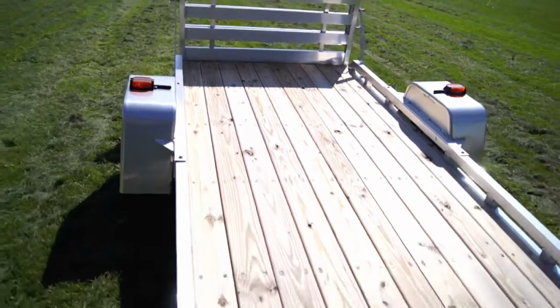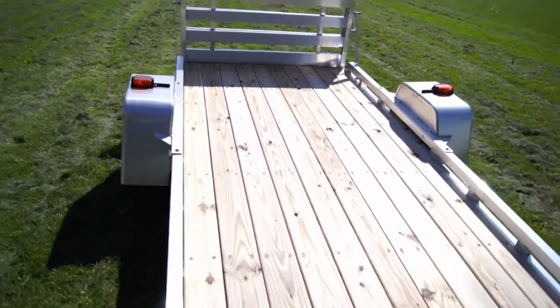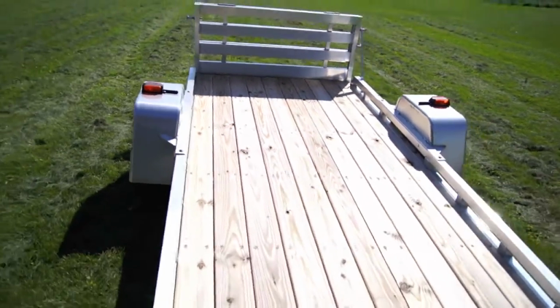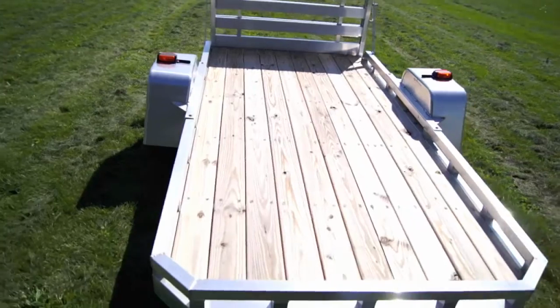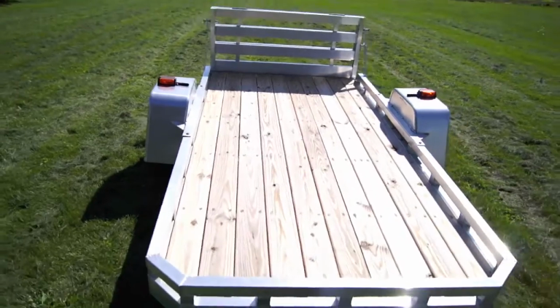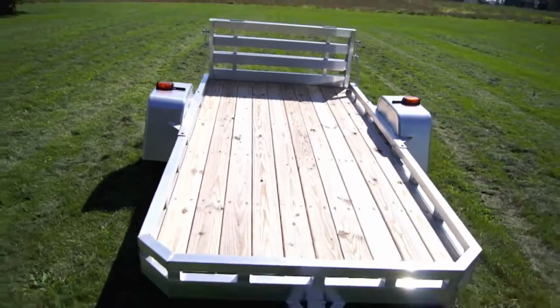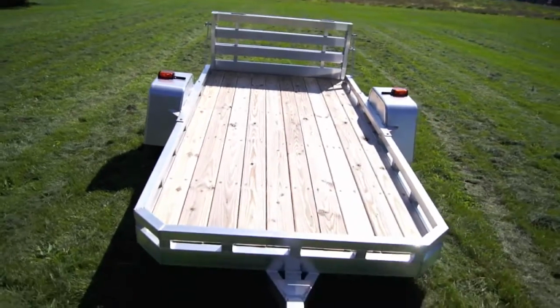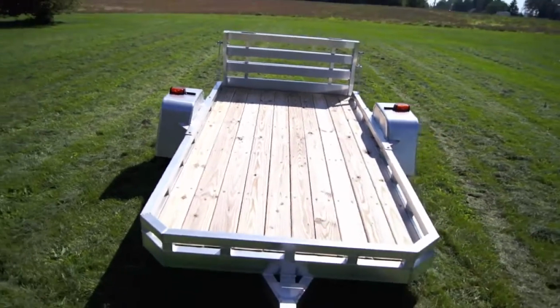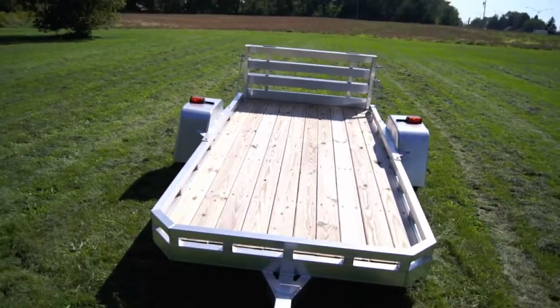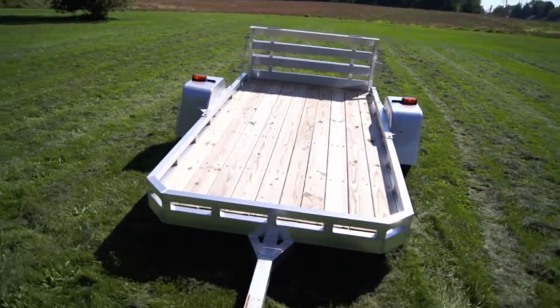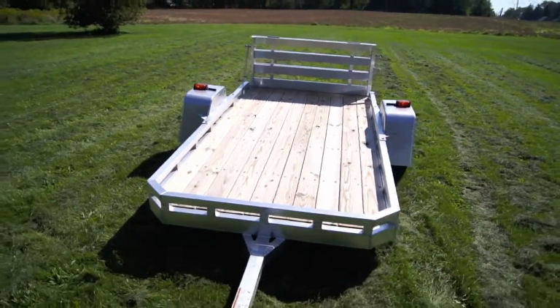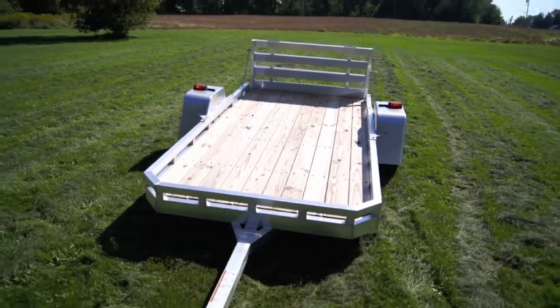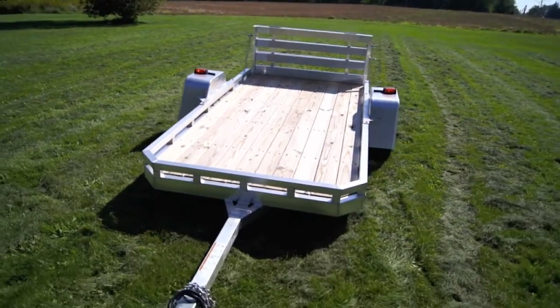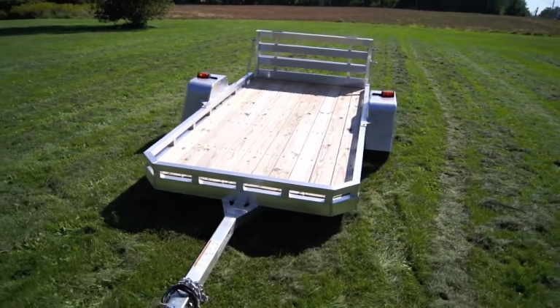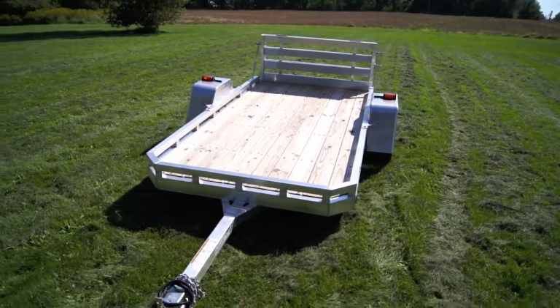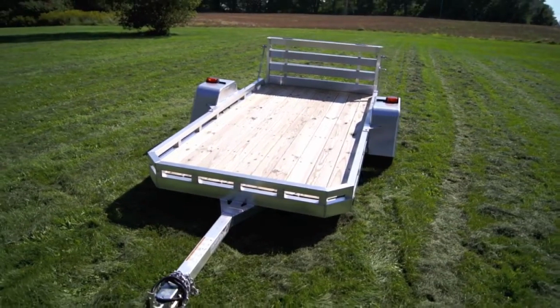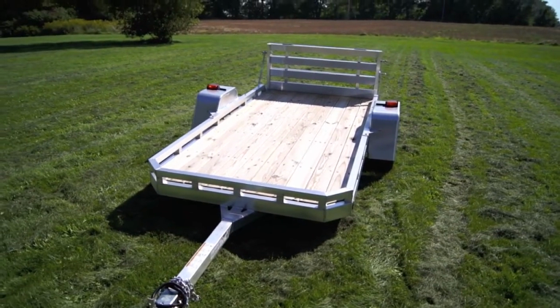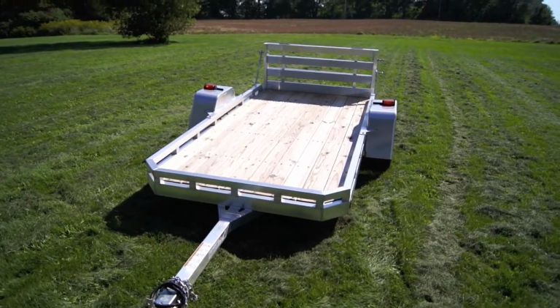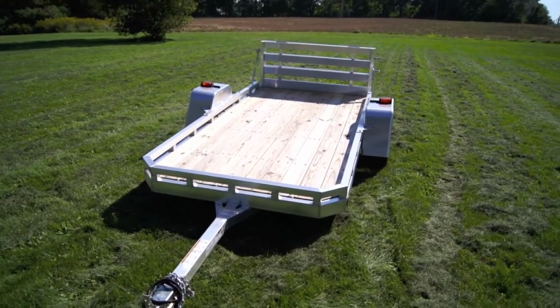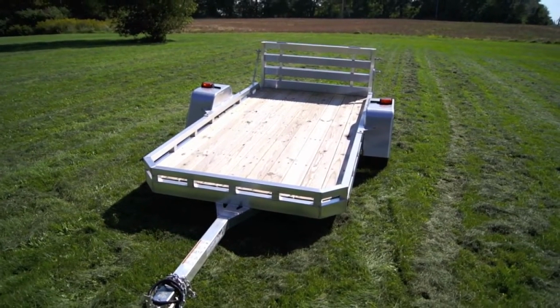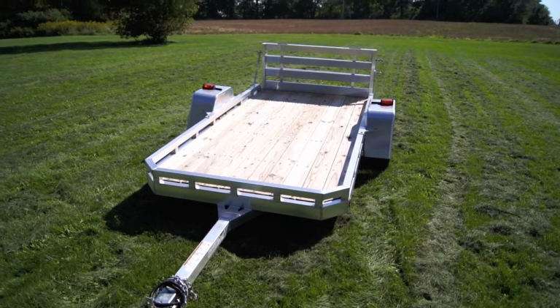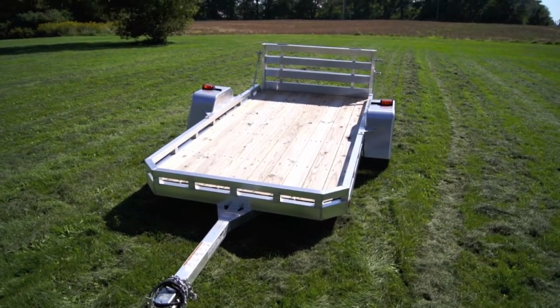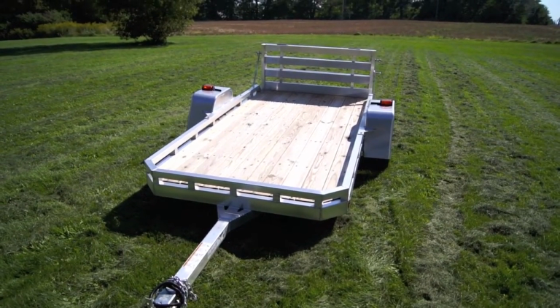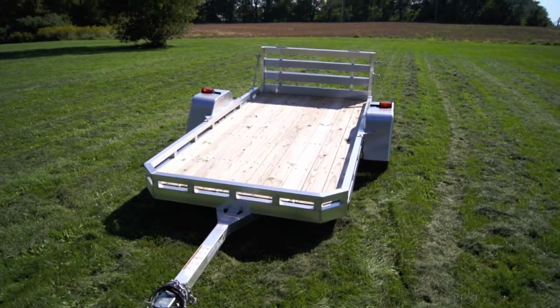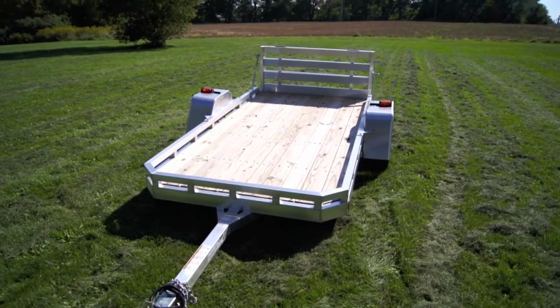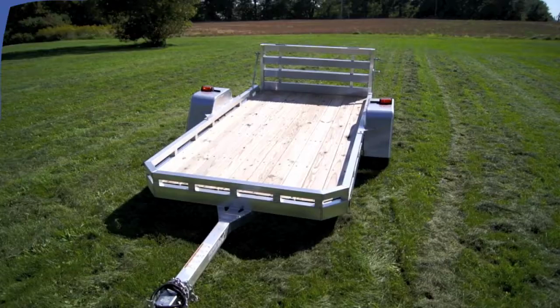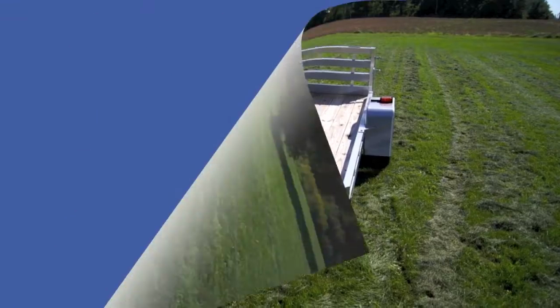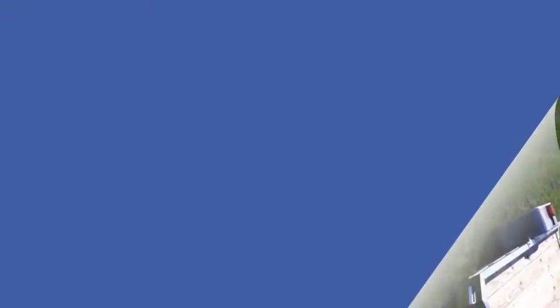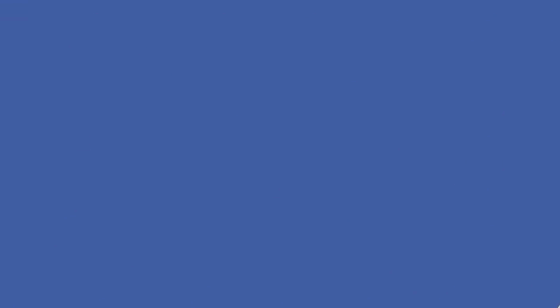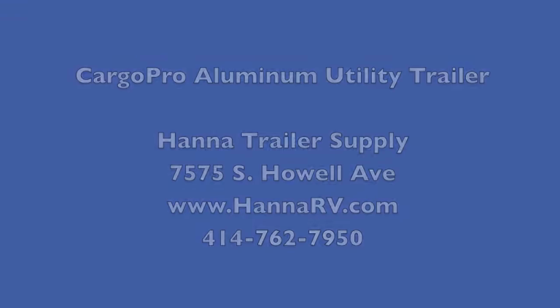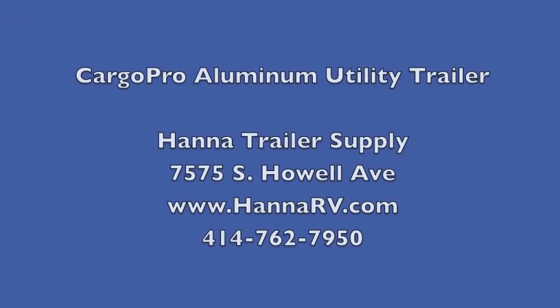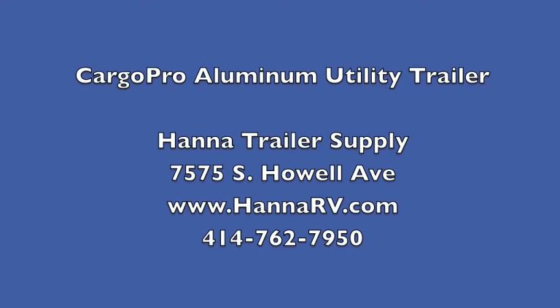This trailer weighs 480 pounds and has a payload capacity of 2,510 pounds so you can carry whatever you need.